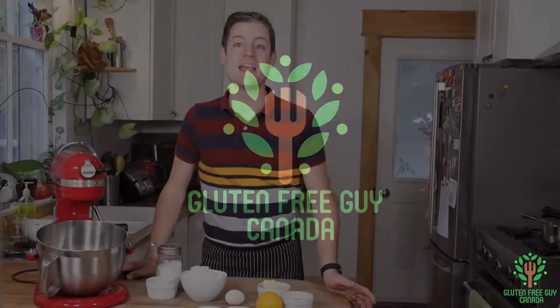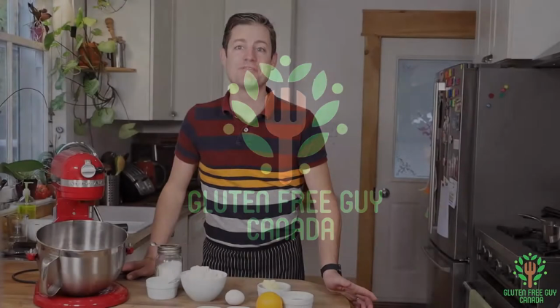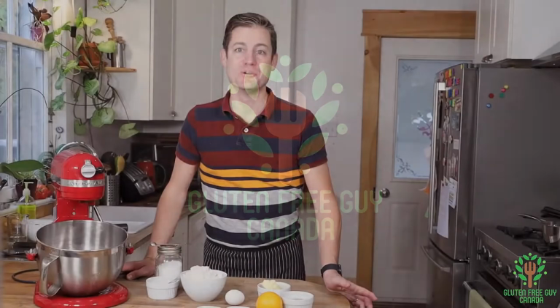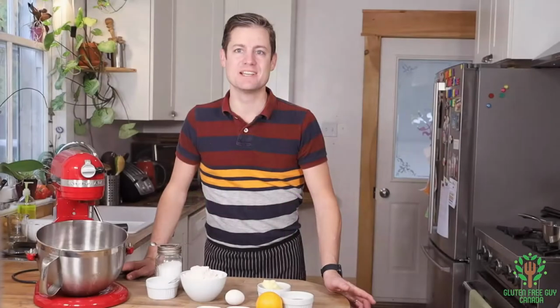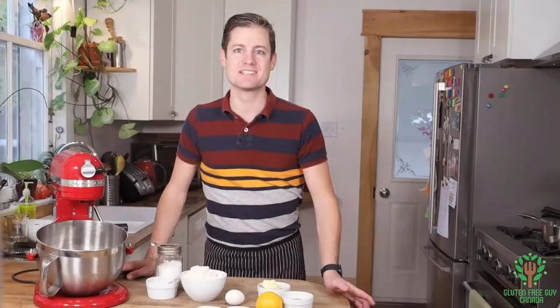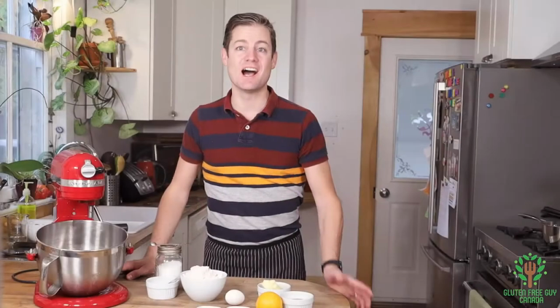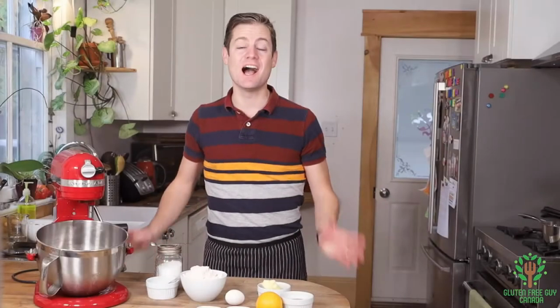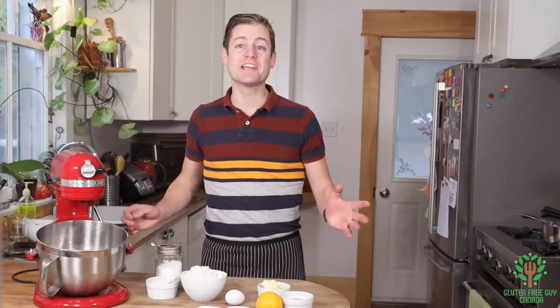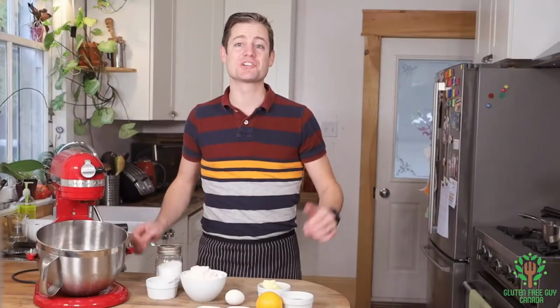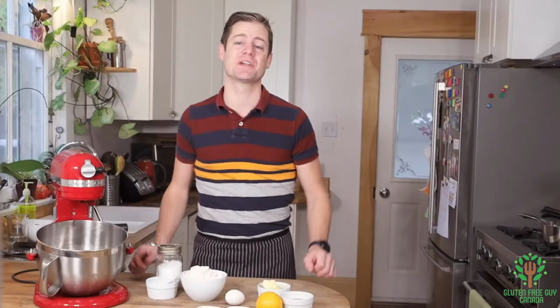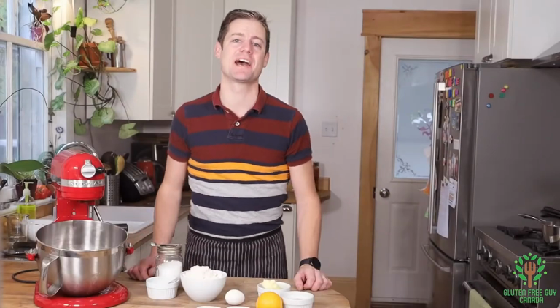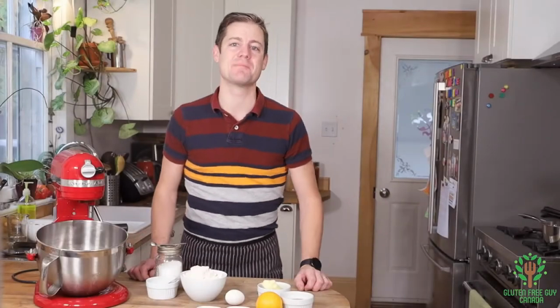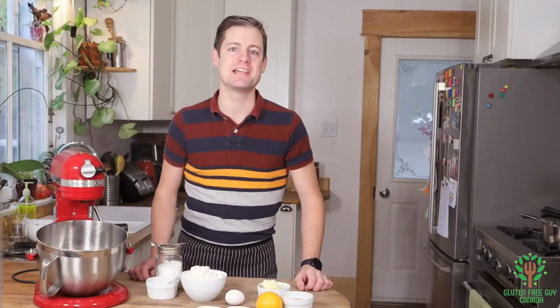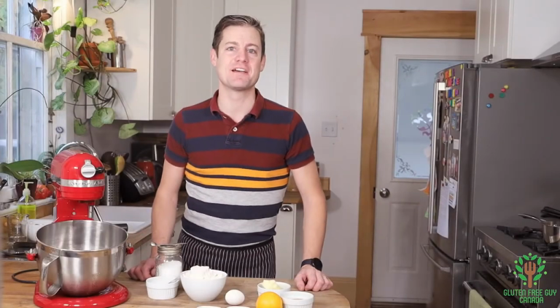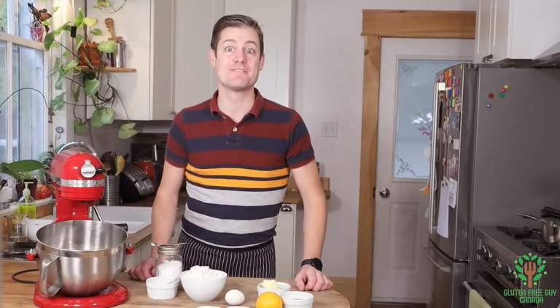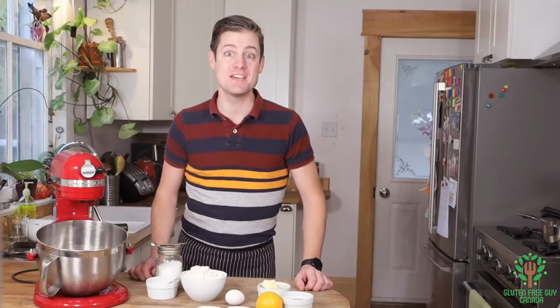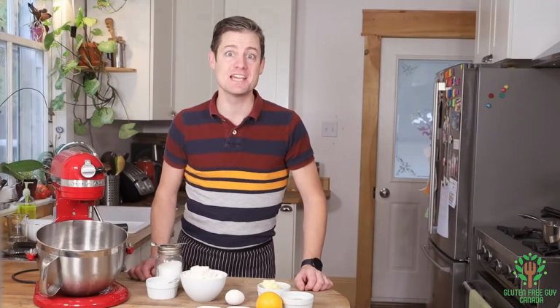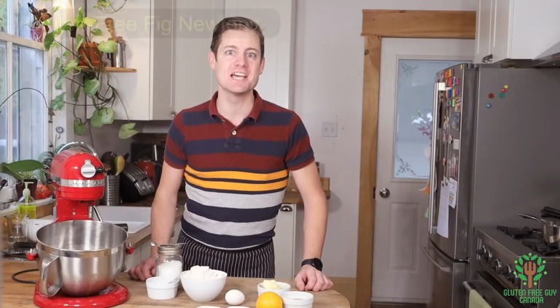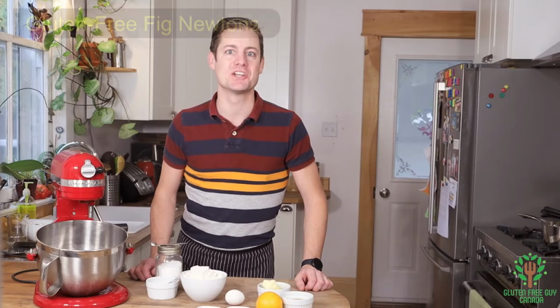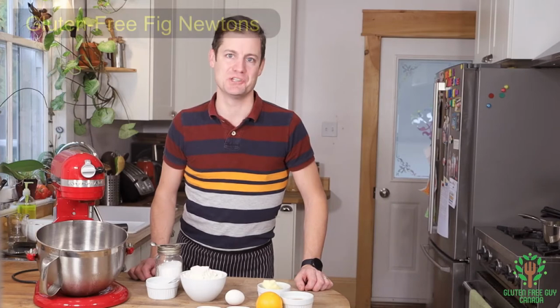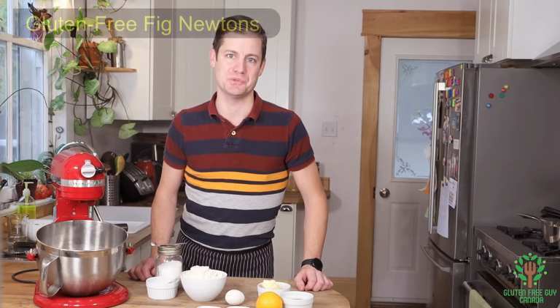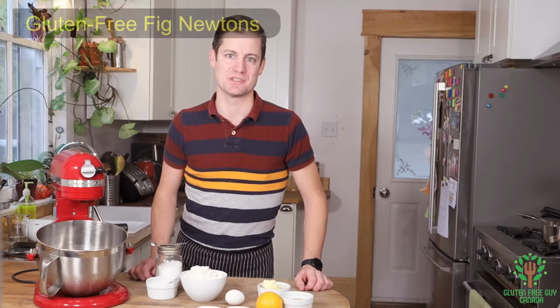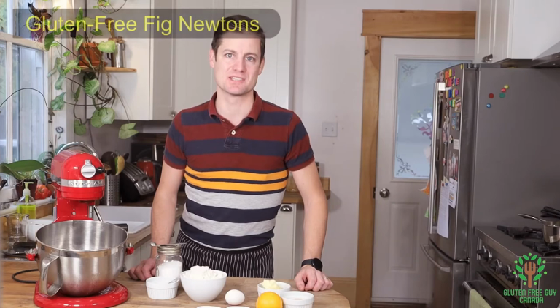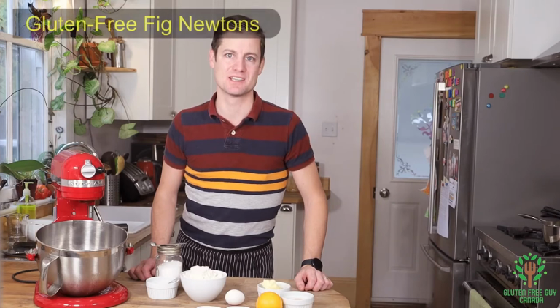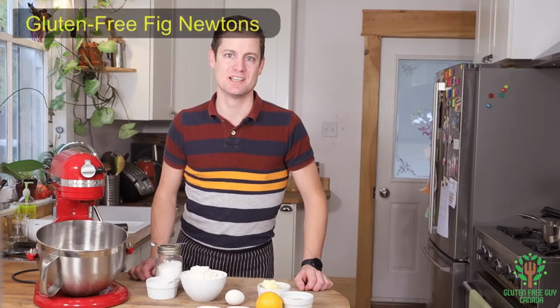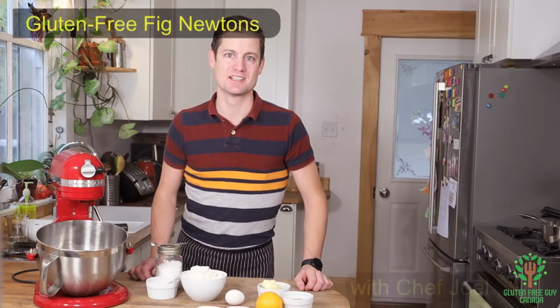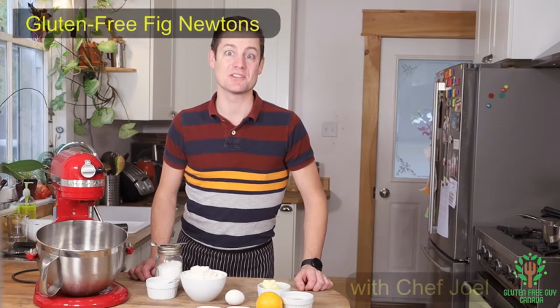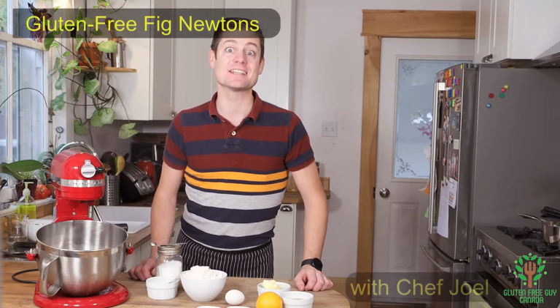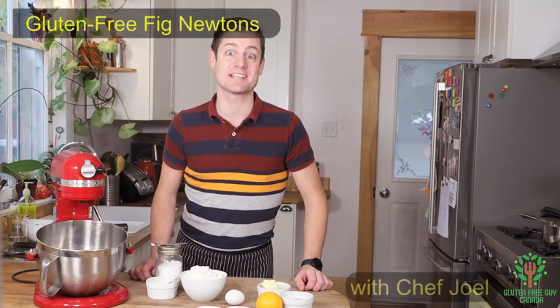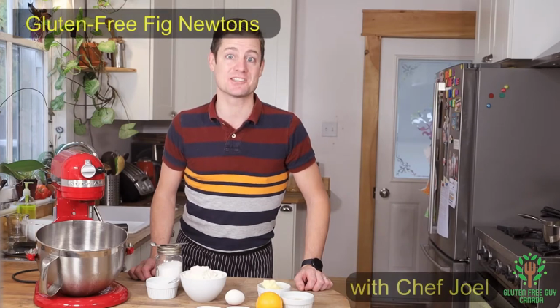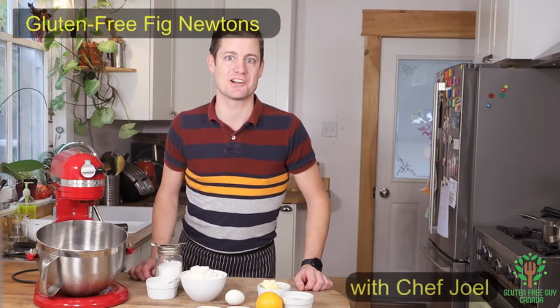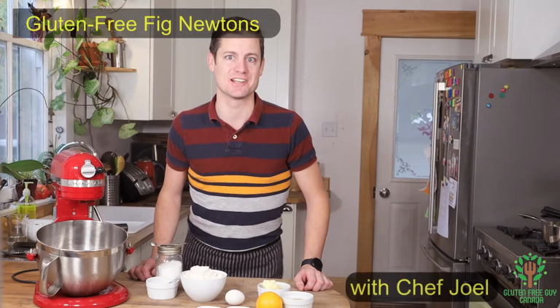Hey foodies, I'm going to show you how to make fig newtons. So let's get started.